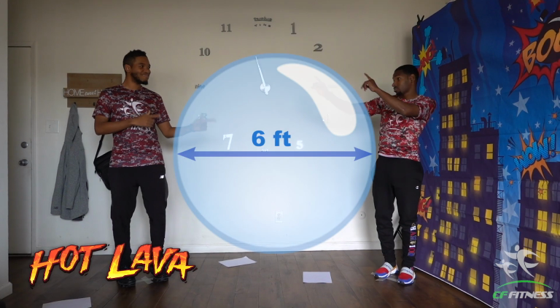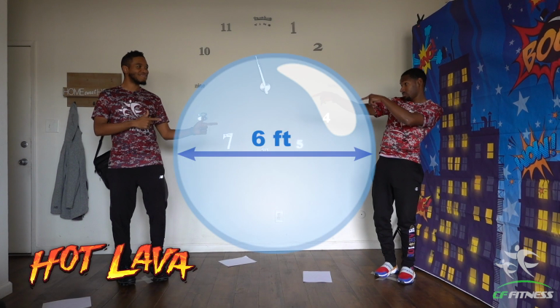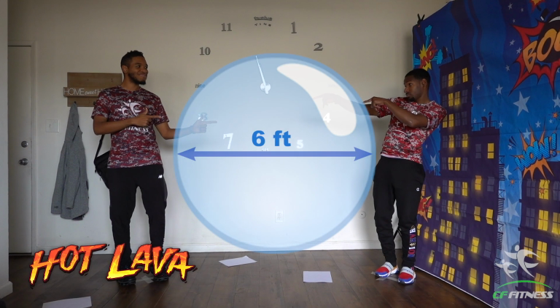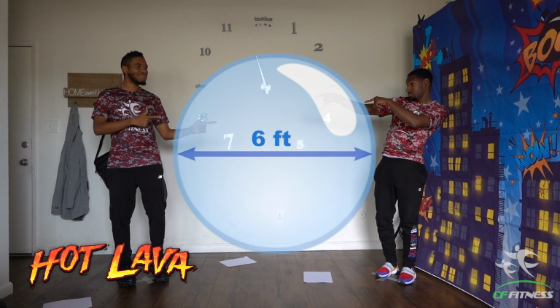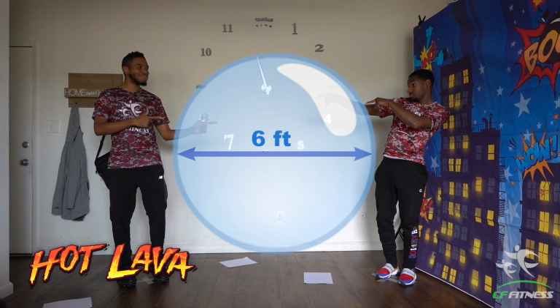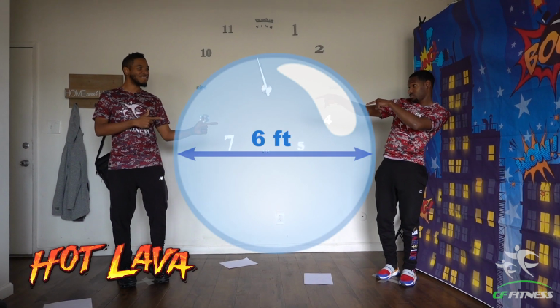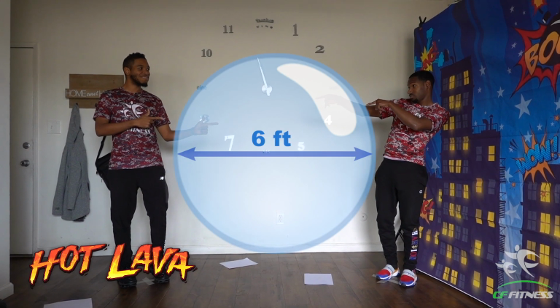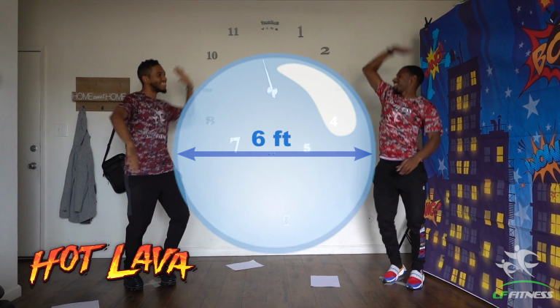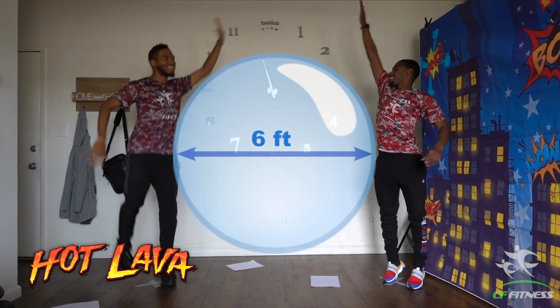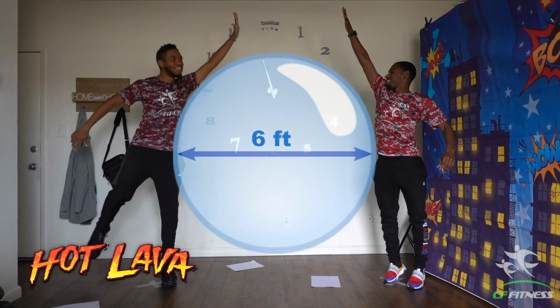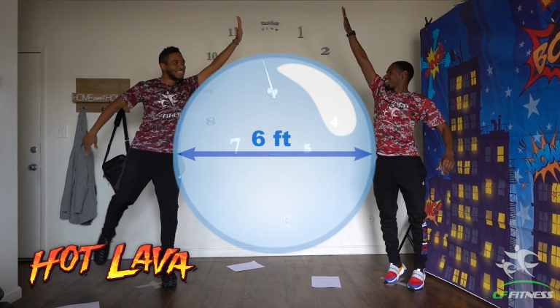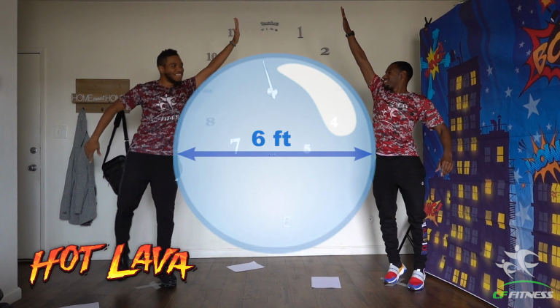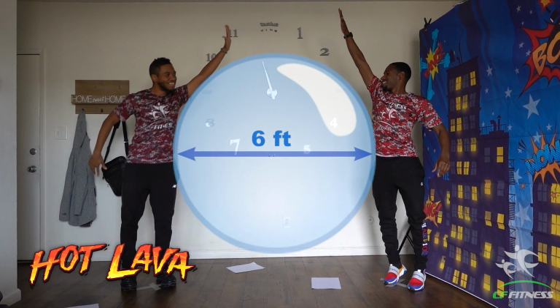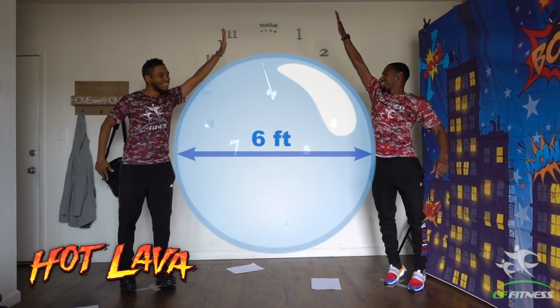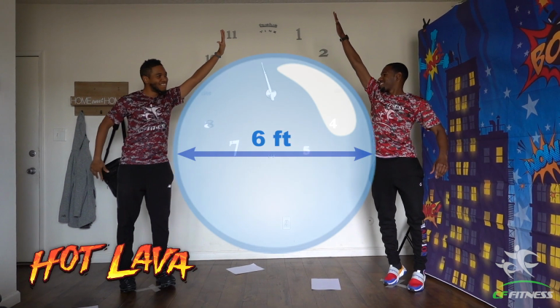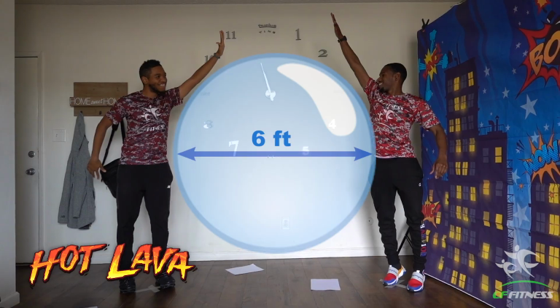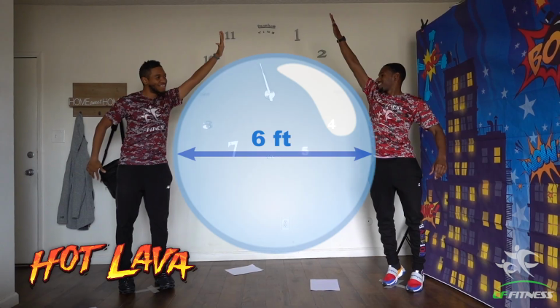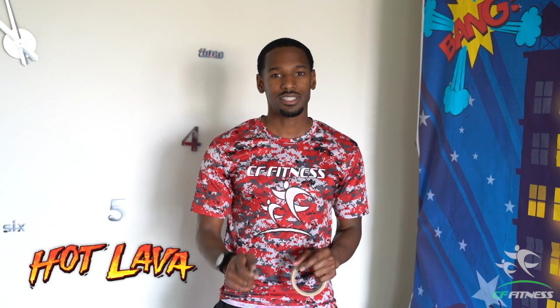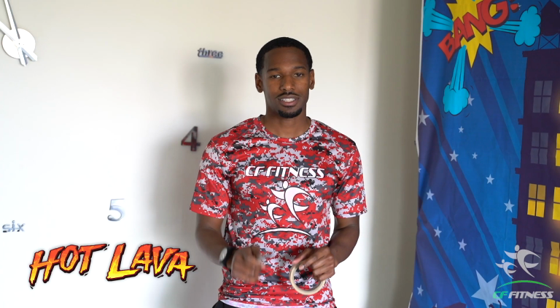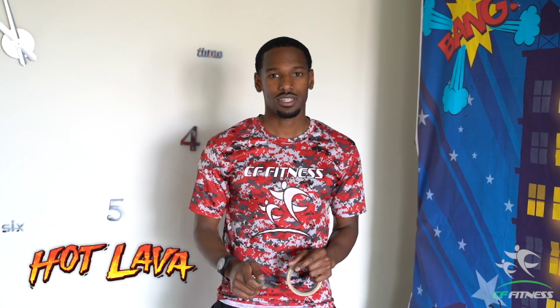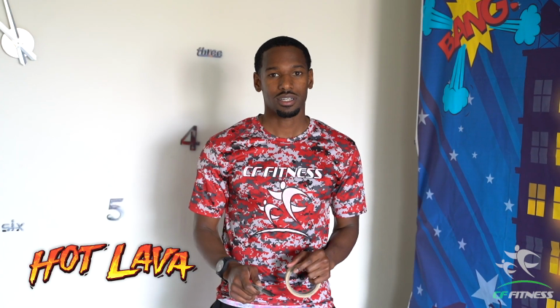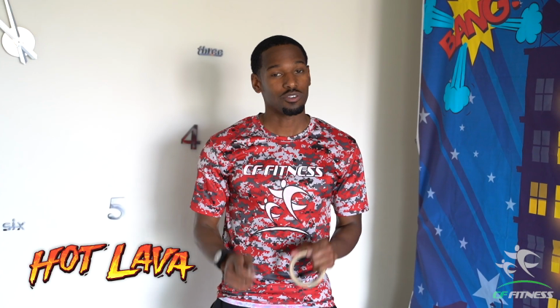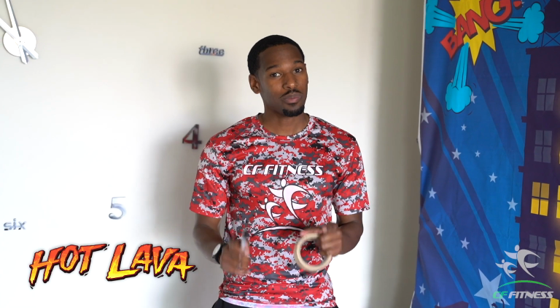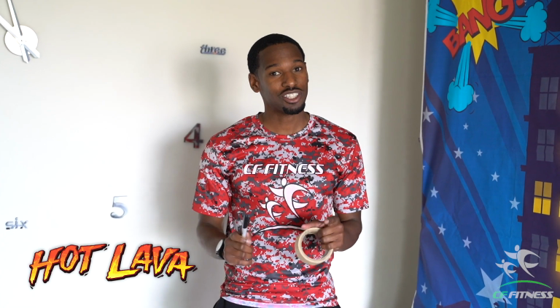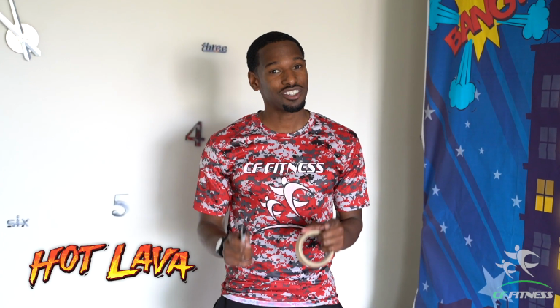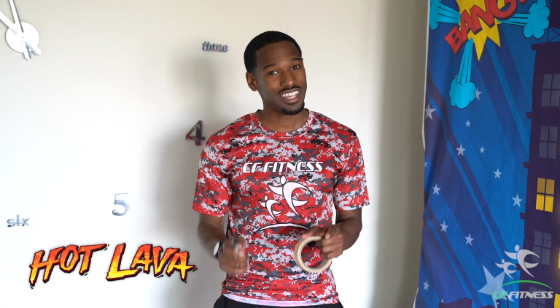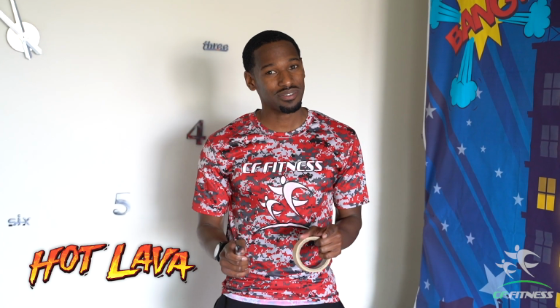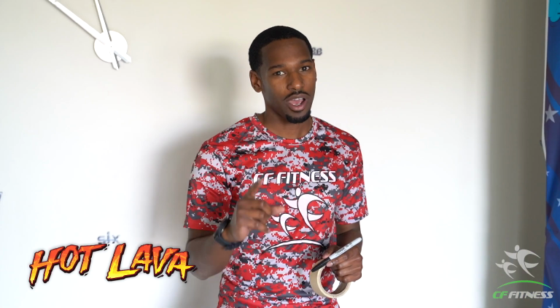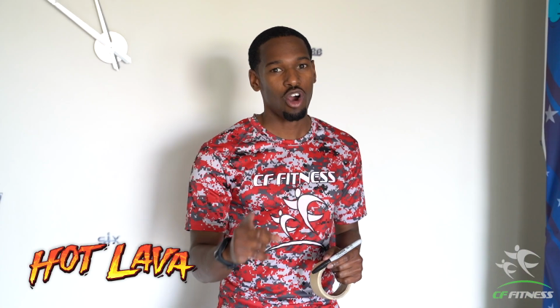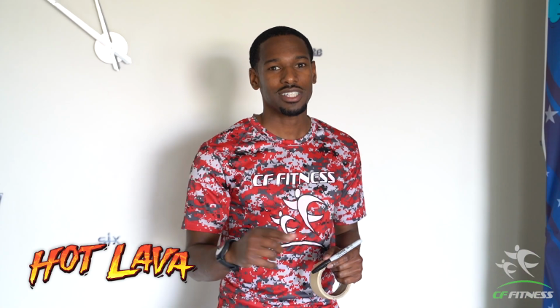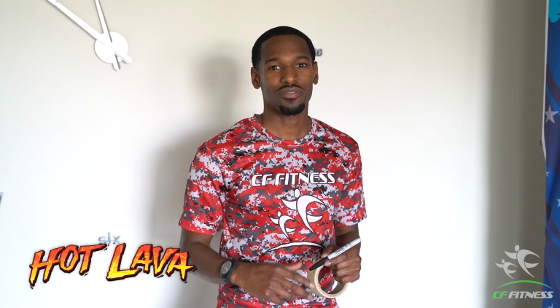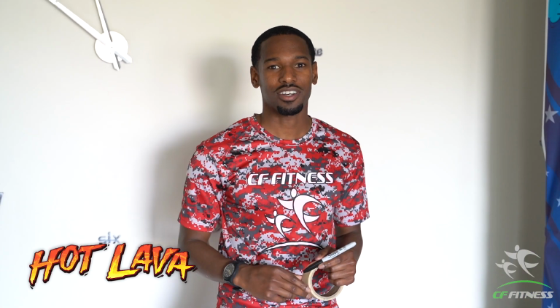Remember, when you're playing with a friend, practice six feet of social distancing. We want to make sure you're safe. Always have fun.